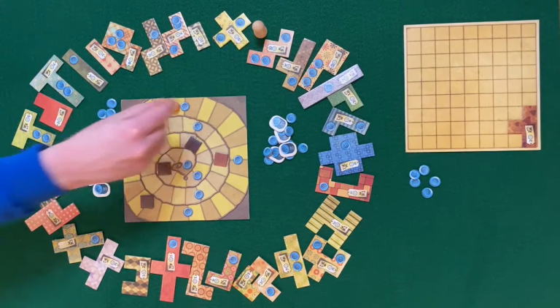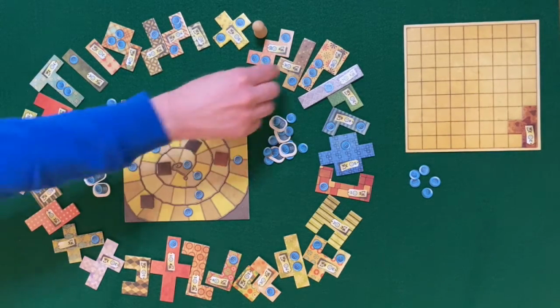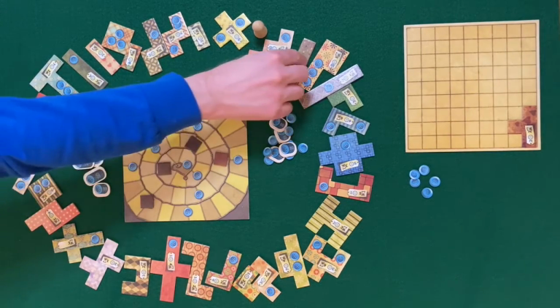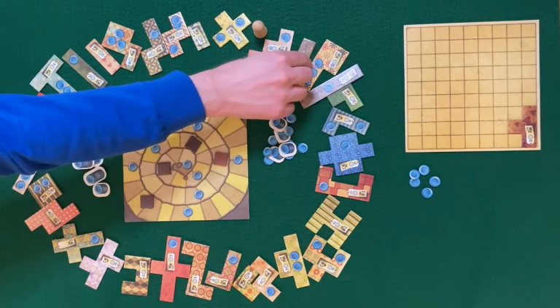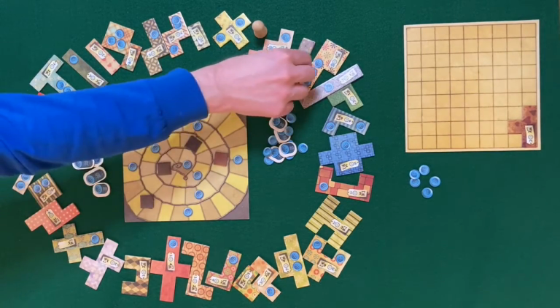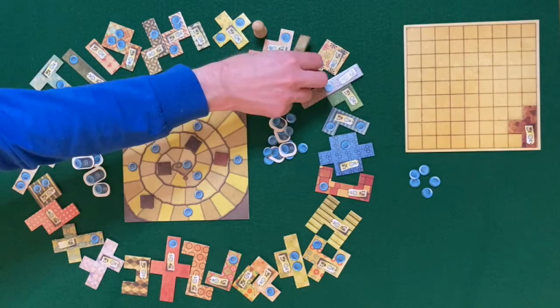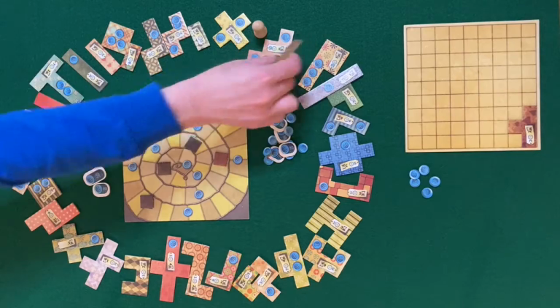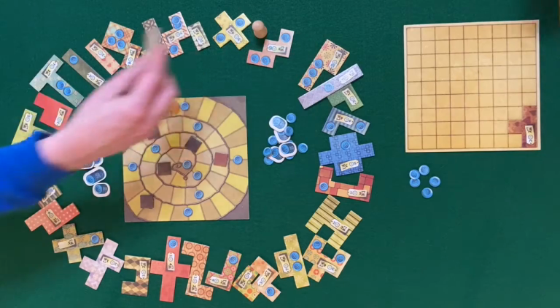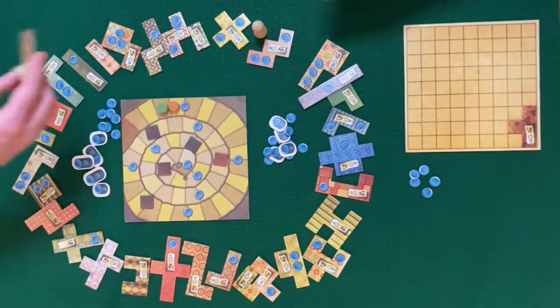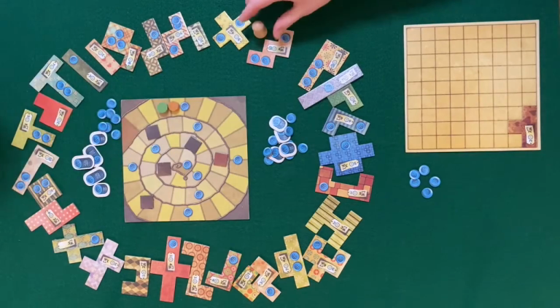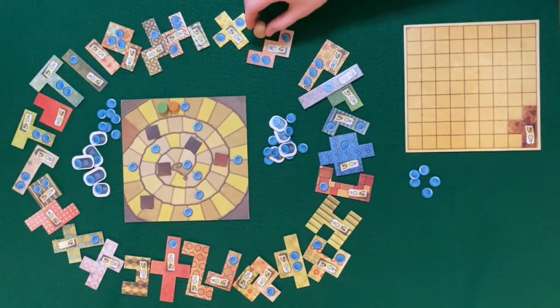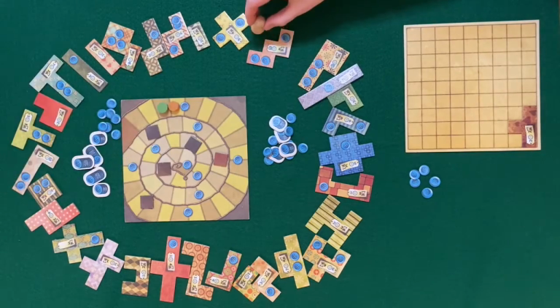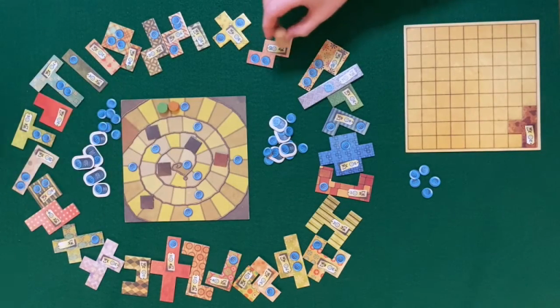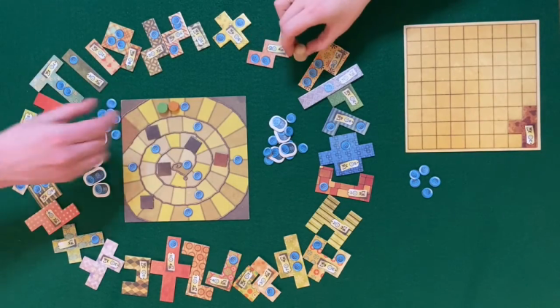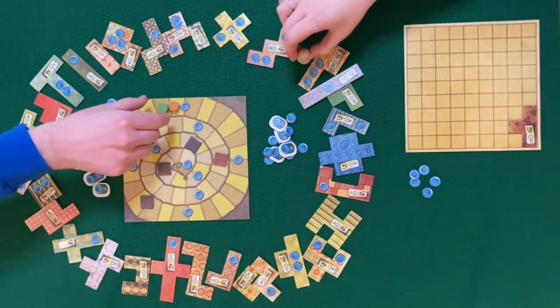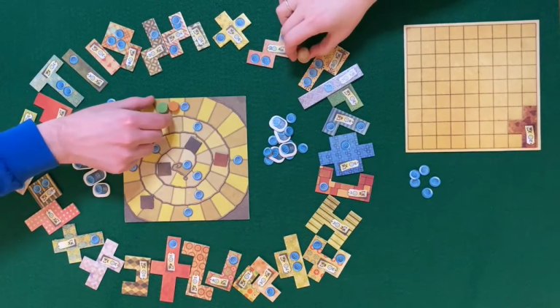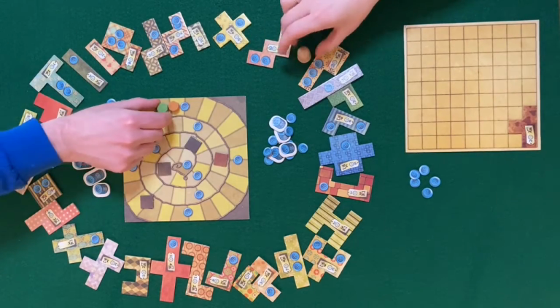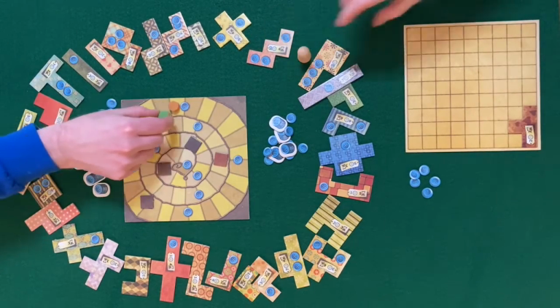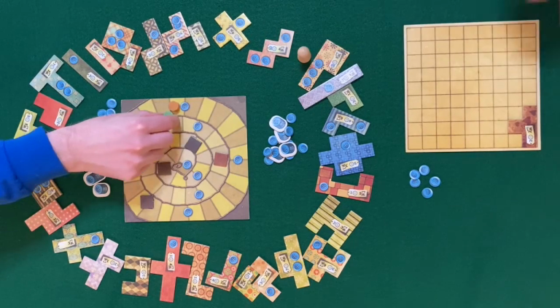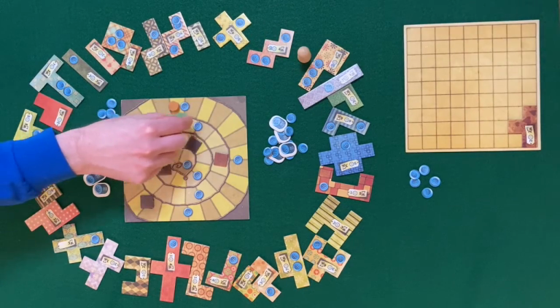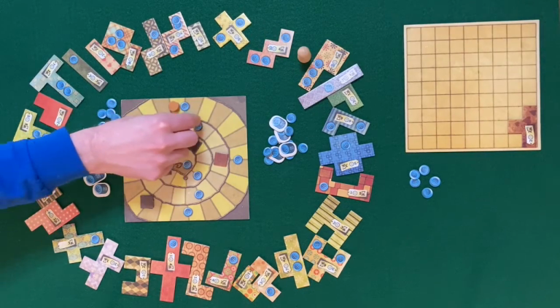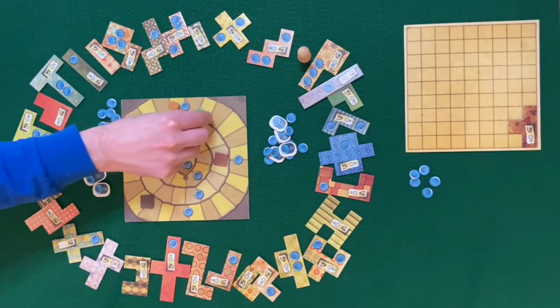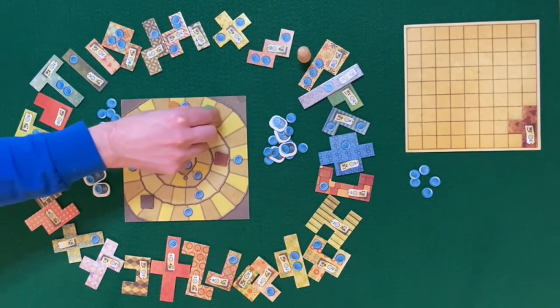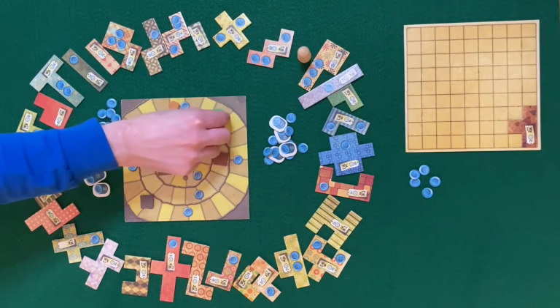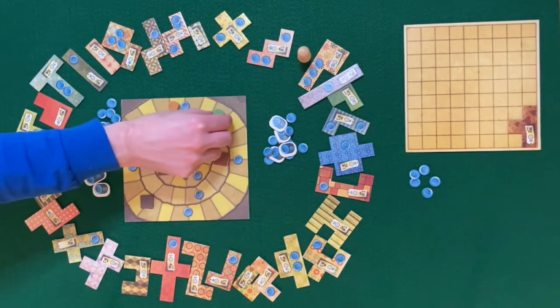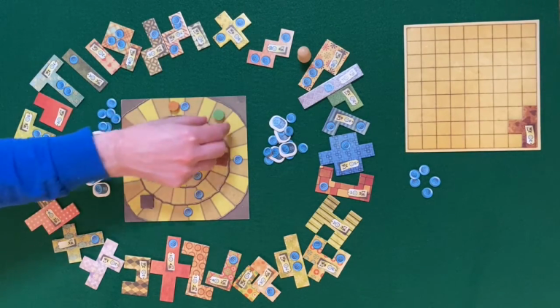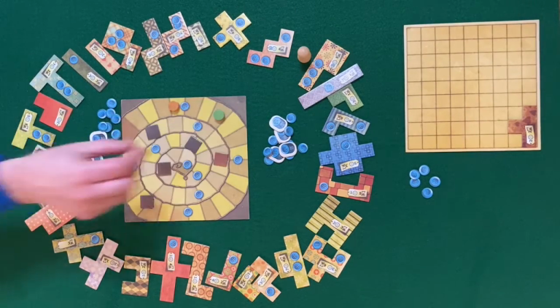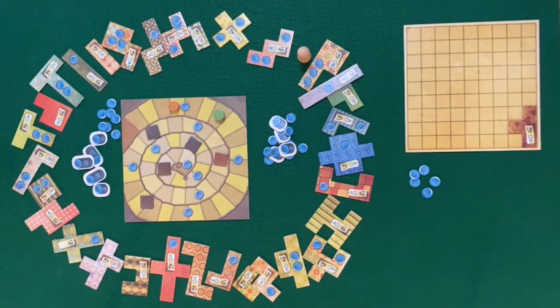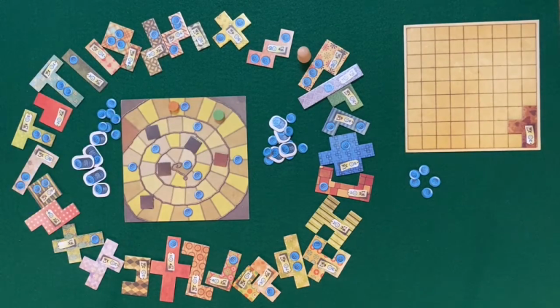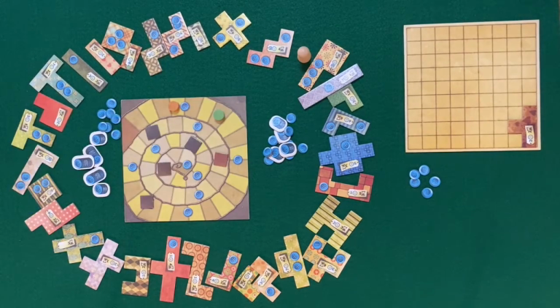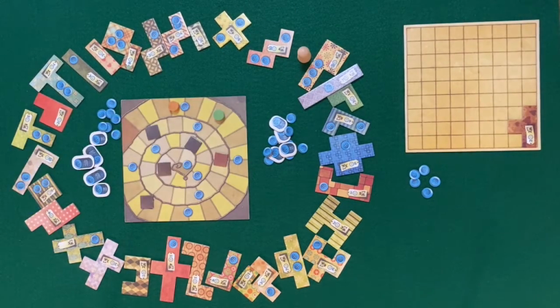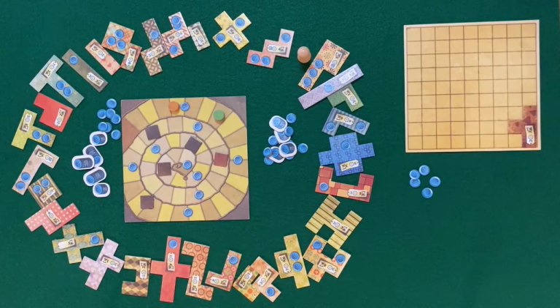To score the game you'll earn points for the number of buttons you have left while subtracting points for any empty spaces on your quilt.